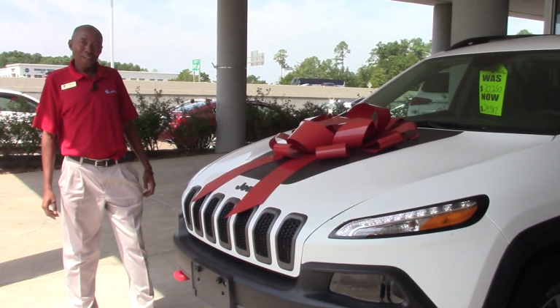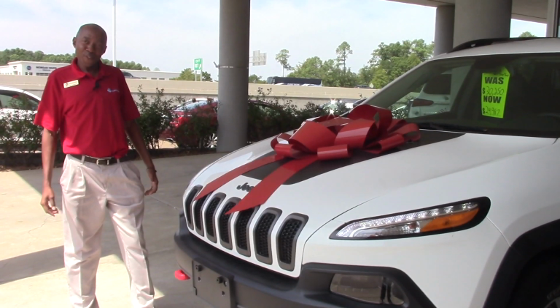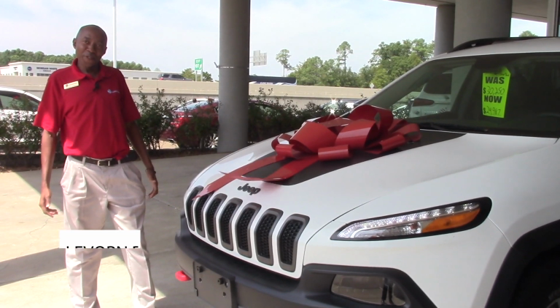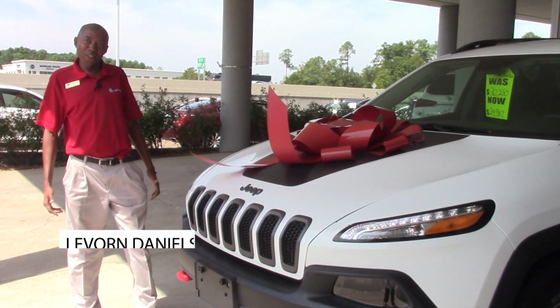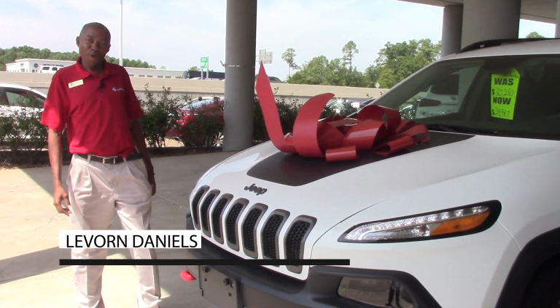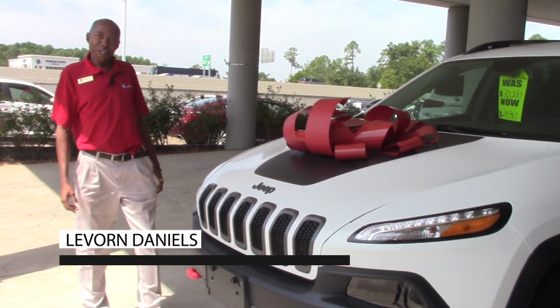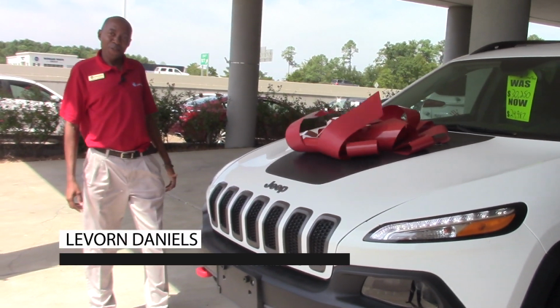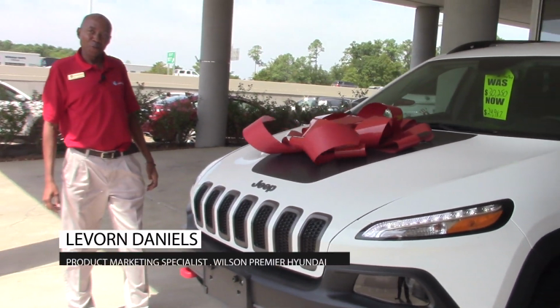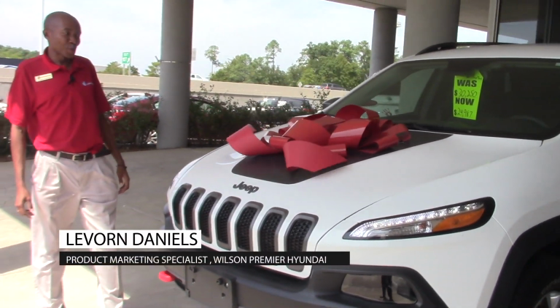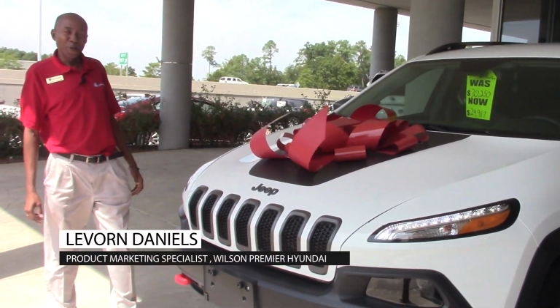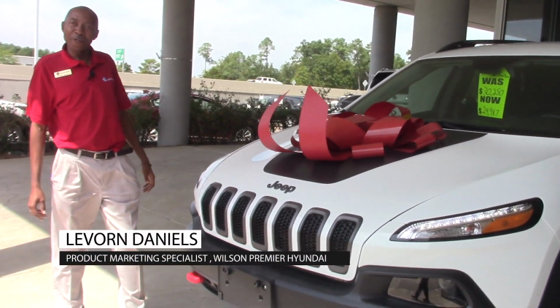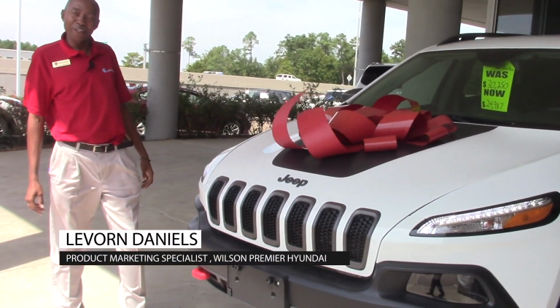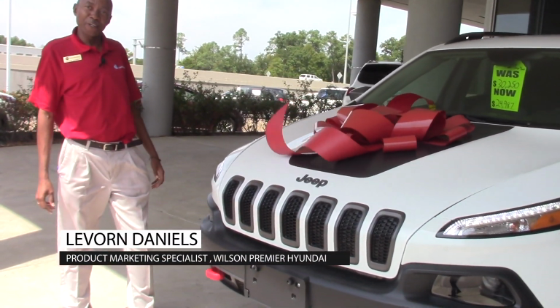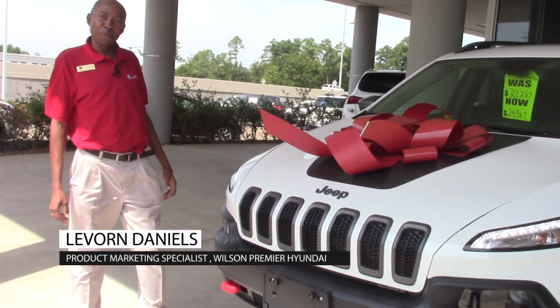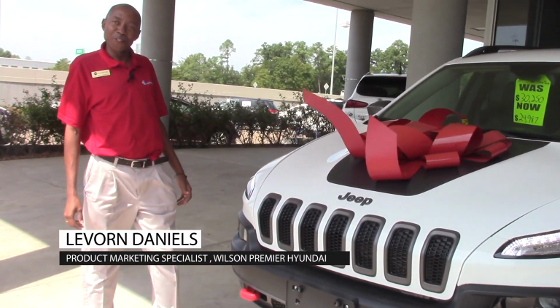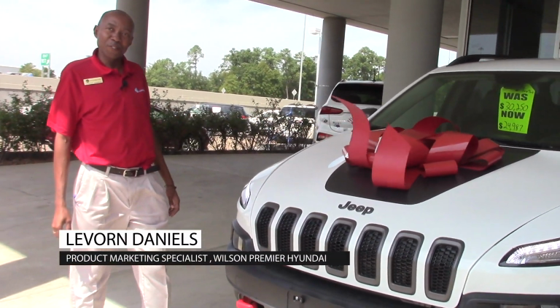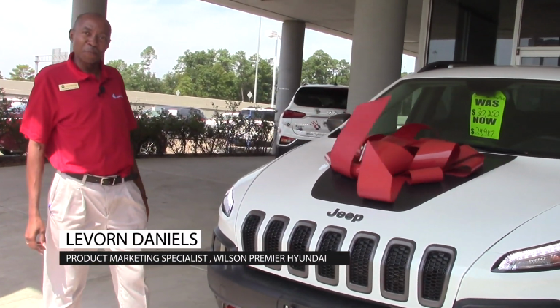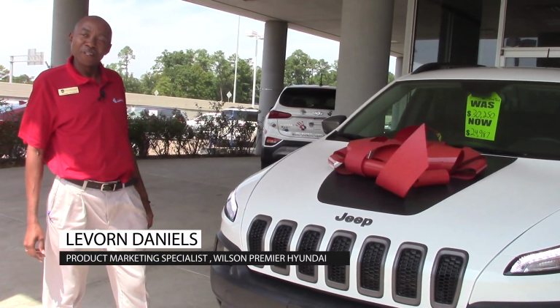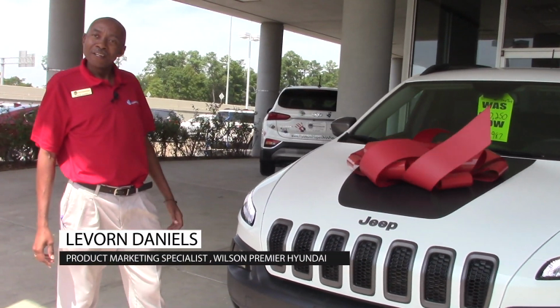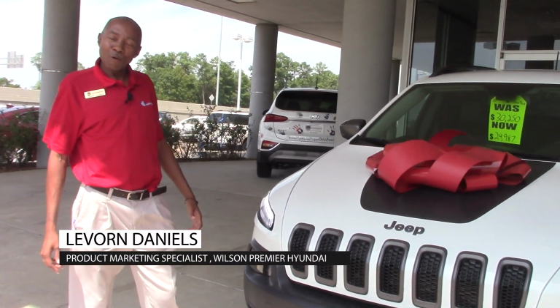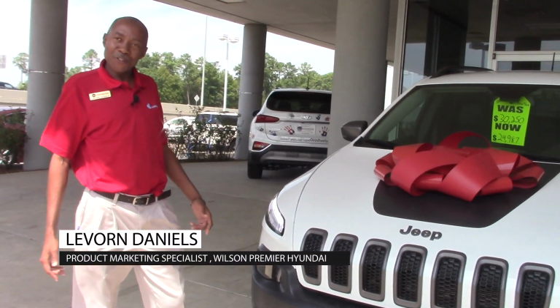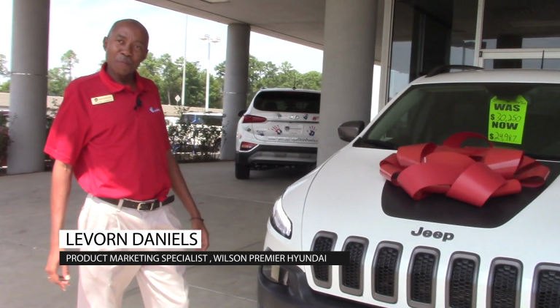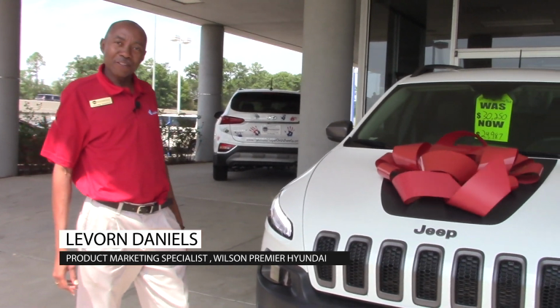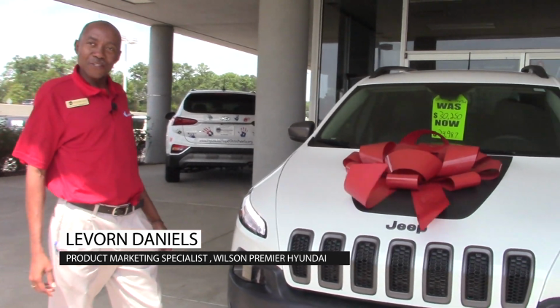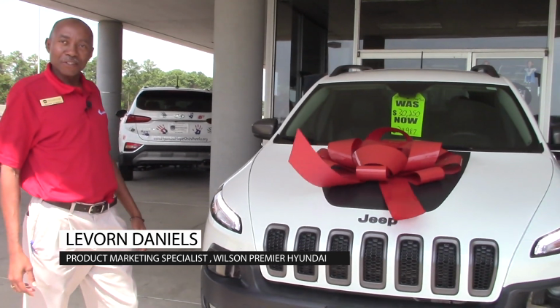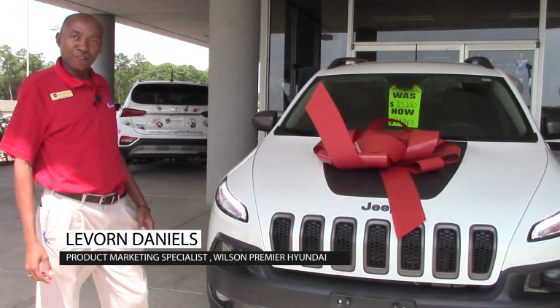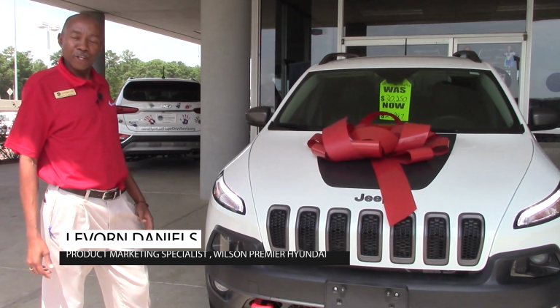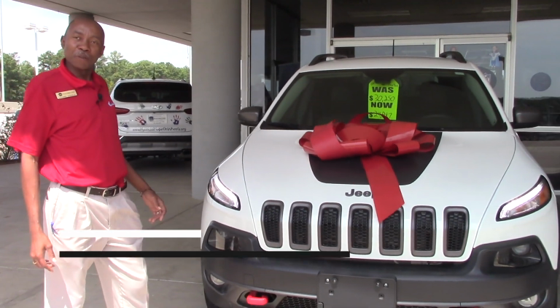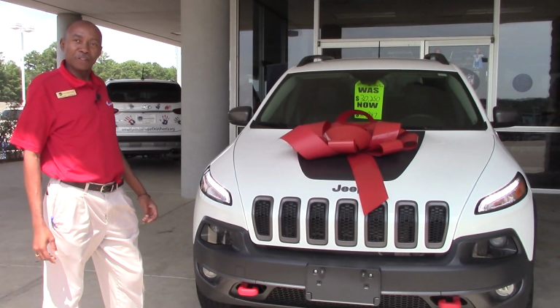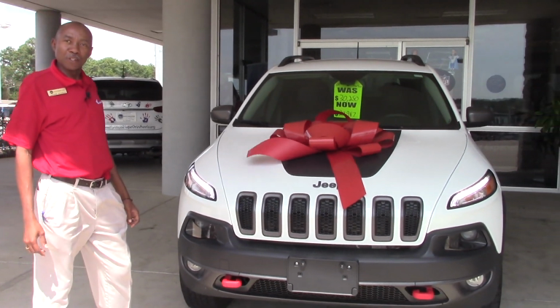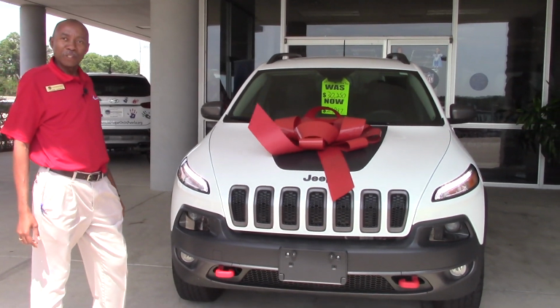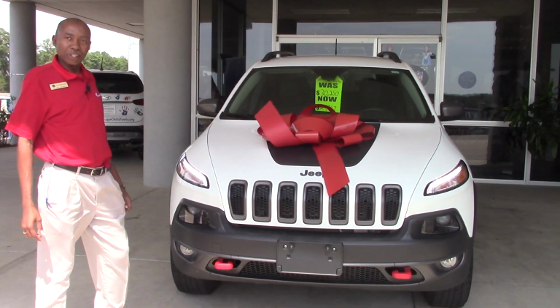Hi, it's me again, LaVore Daniels here at Wilson Premier Hyundai in Richland, Mississippi. I want to tell you about not just the deal of the day, but the deal of the weekend.